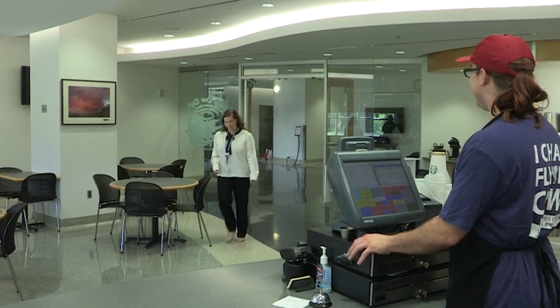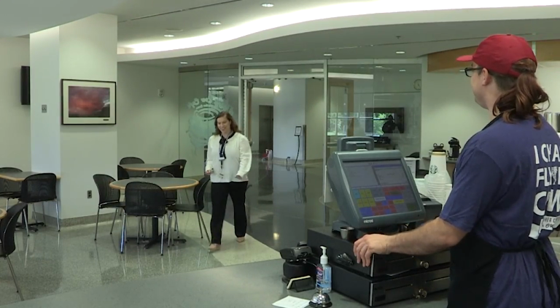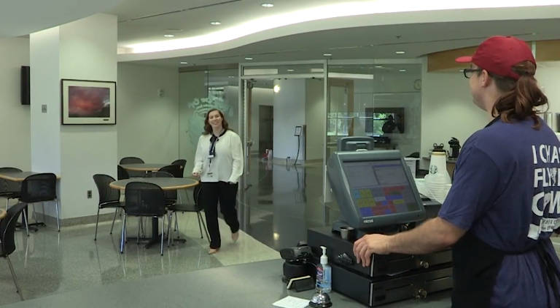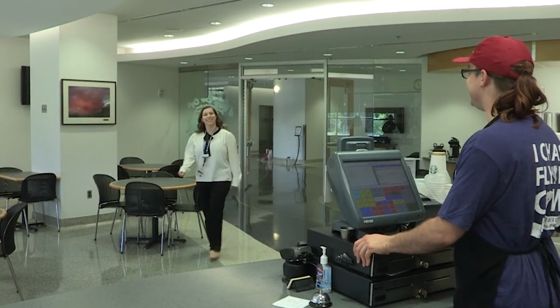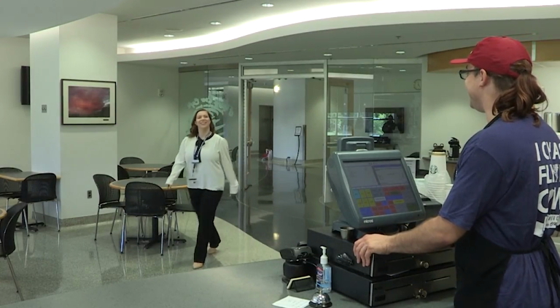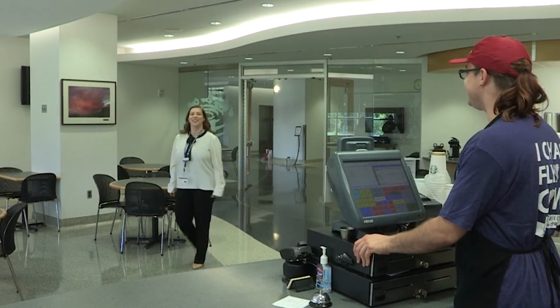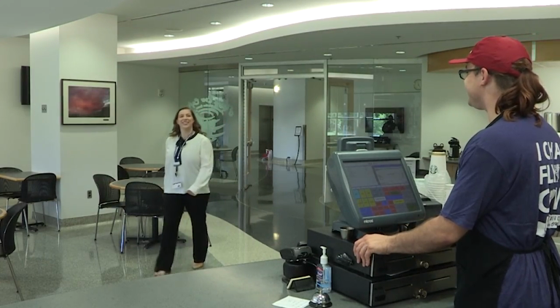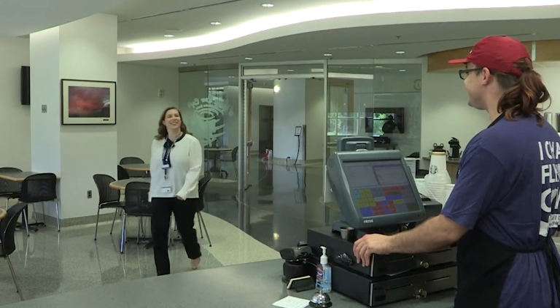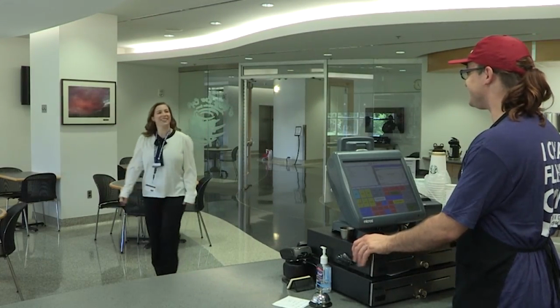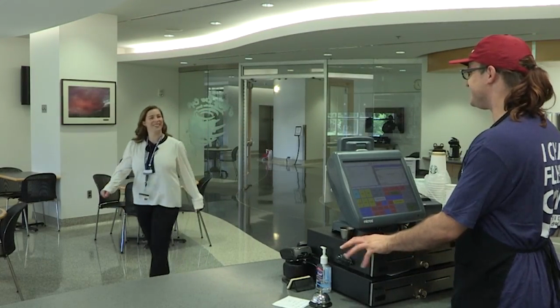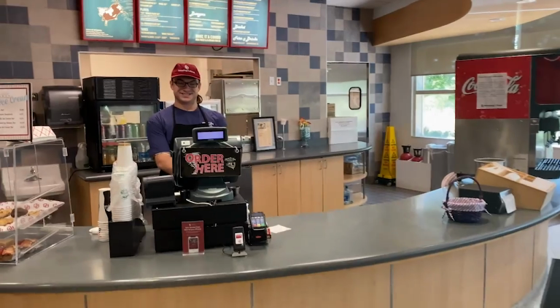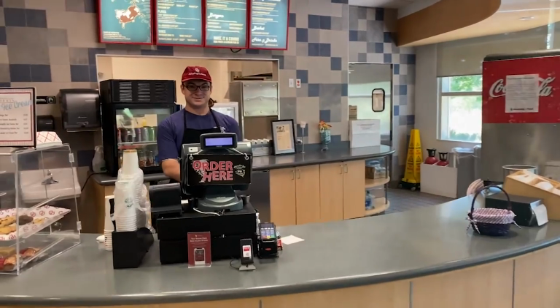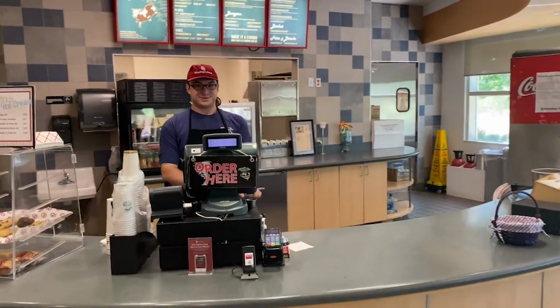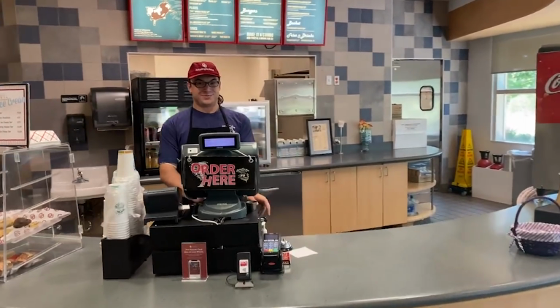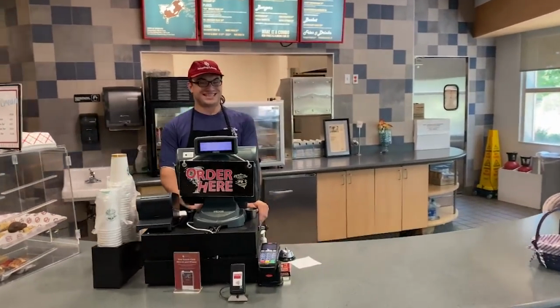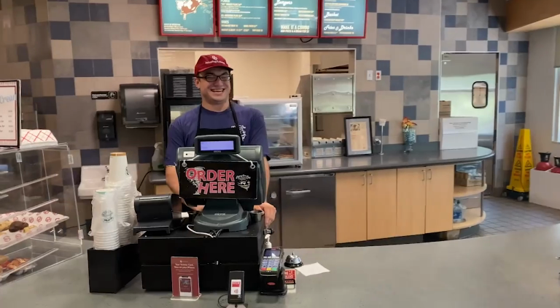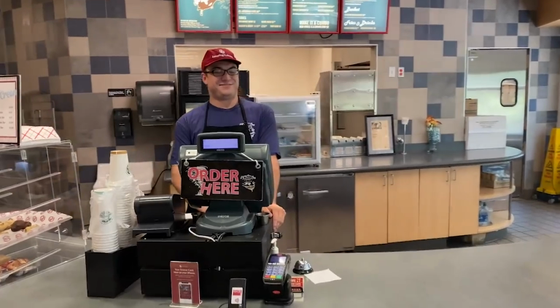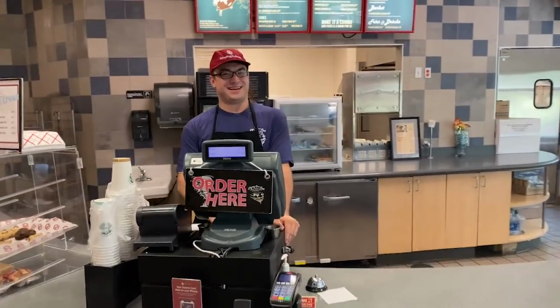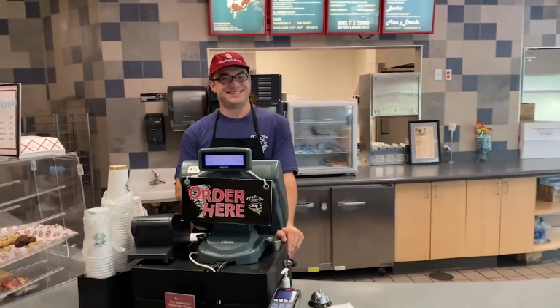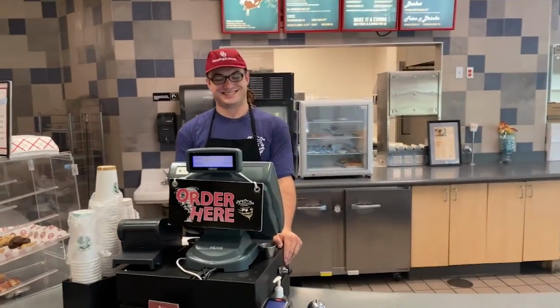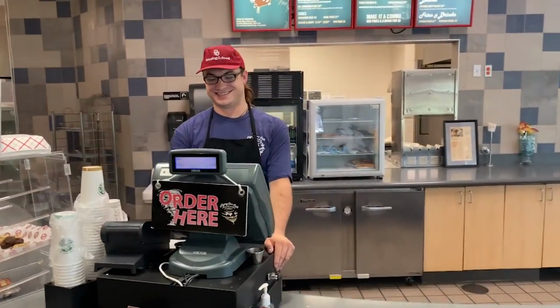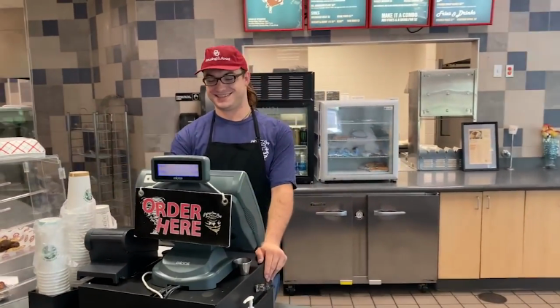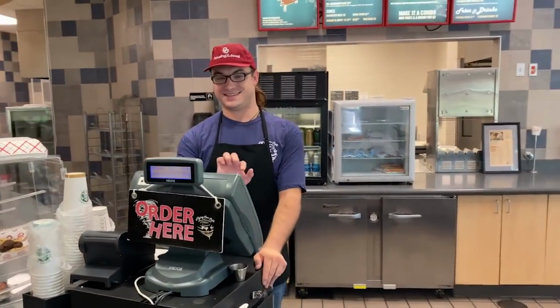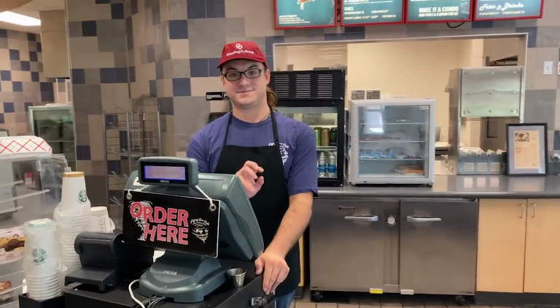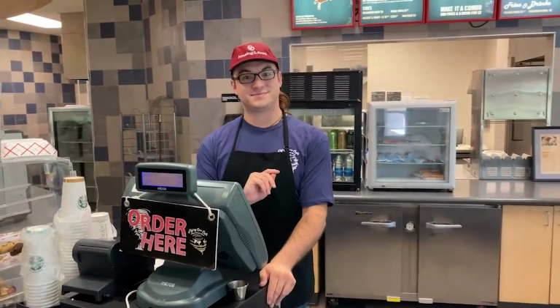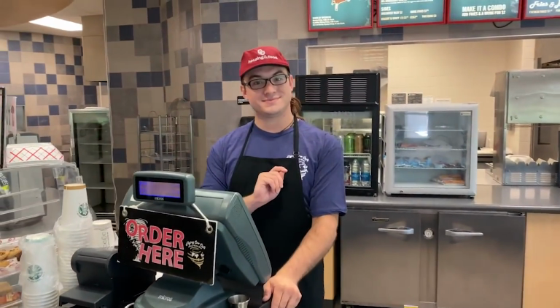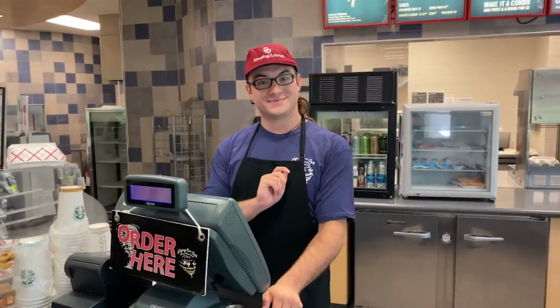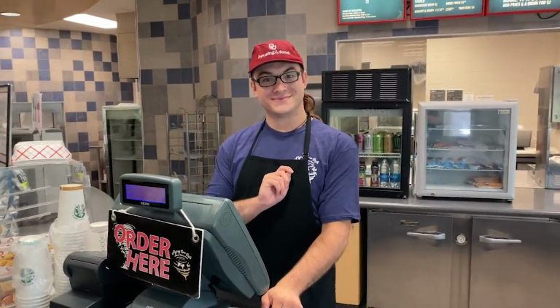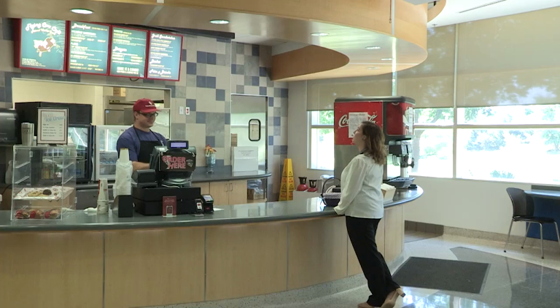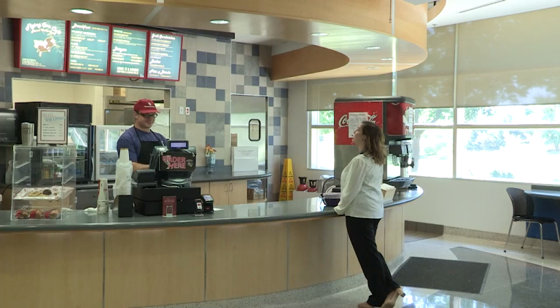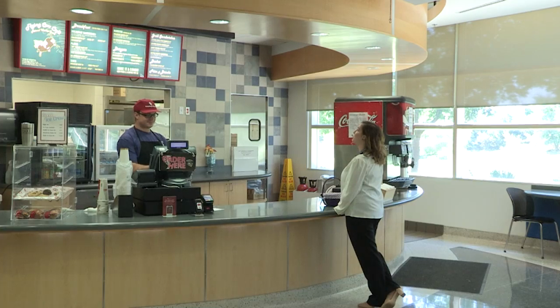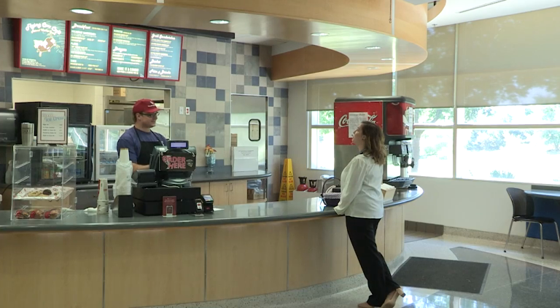Dorothy and TOTO are conveniently located next to the Flying Cow Cafe, which is open Monday through Friday.